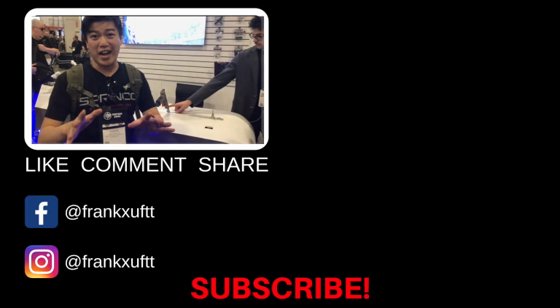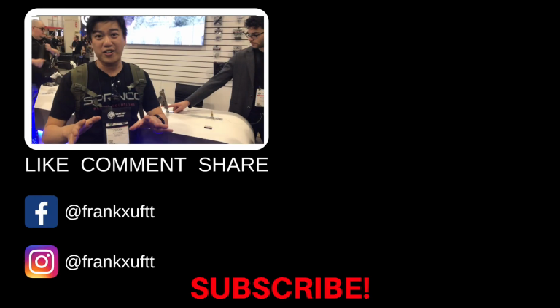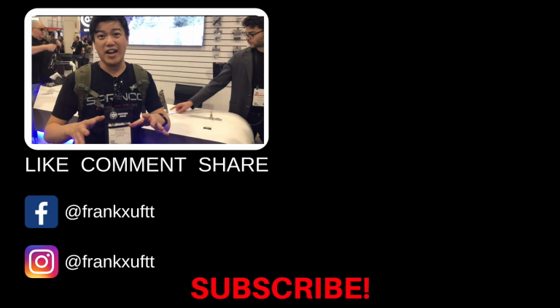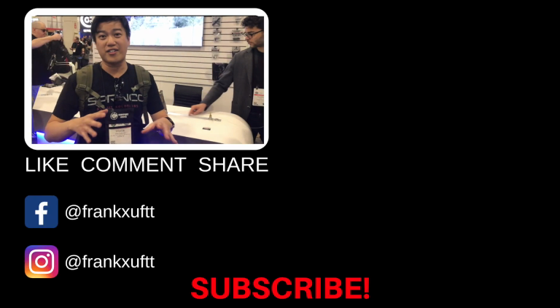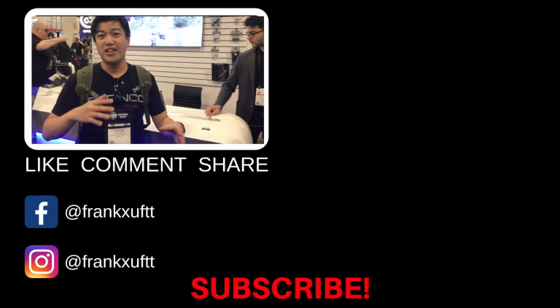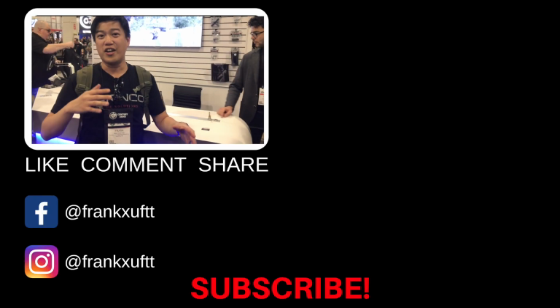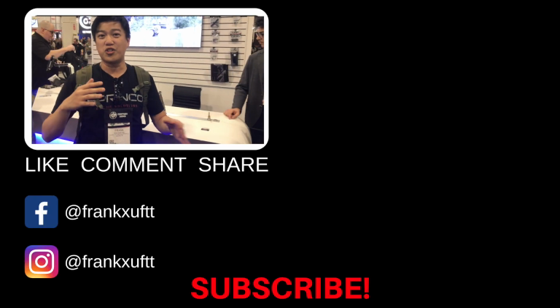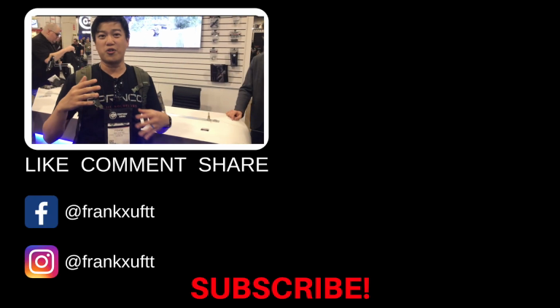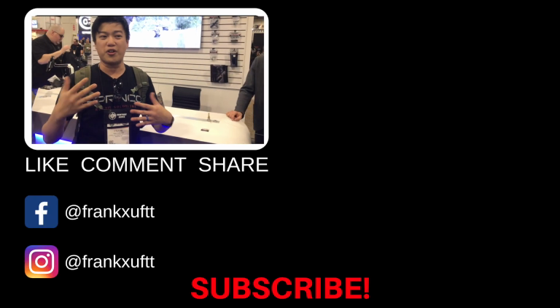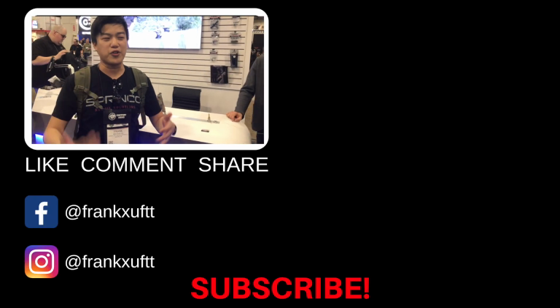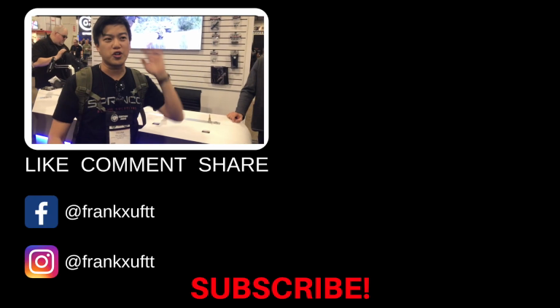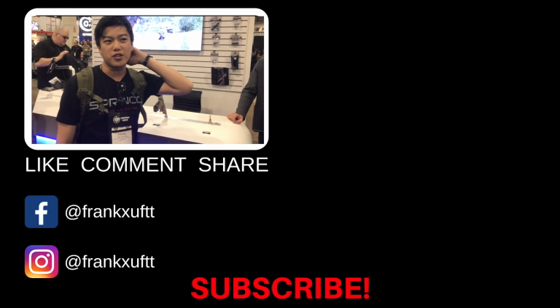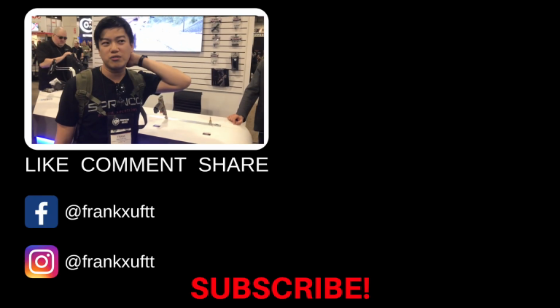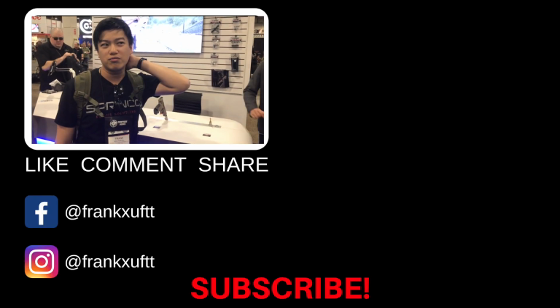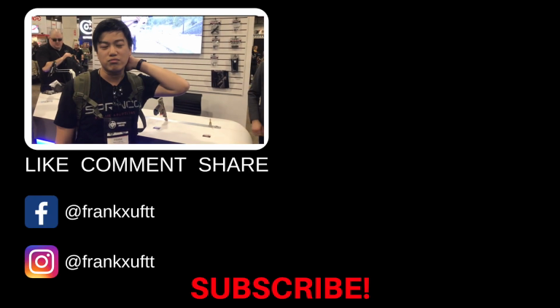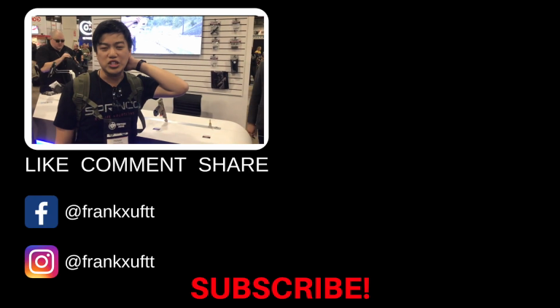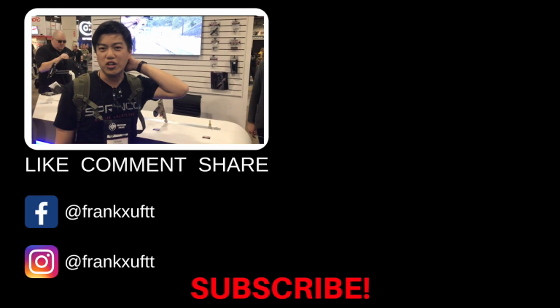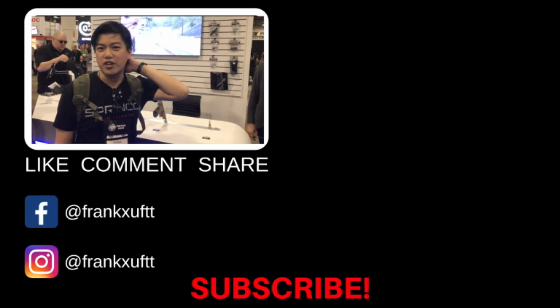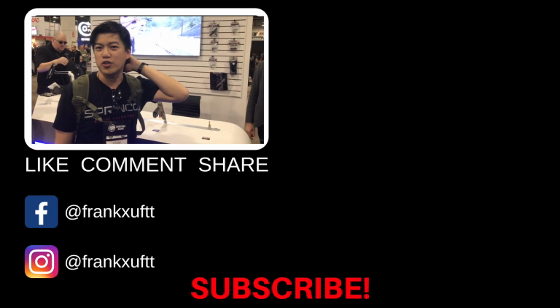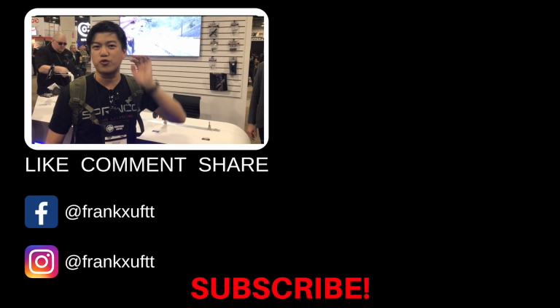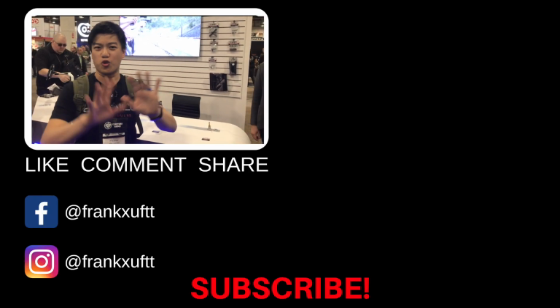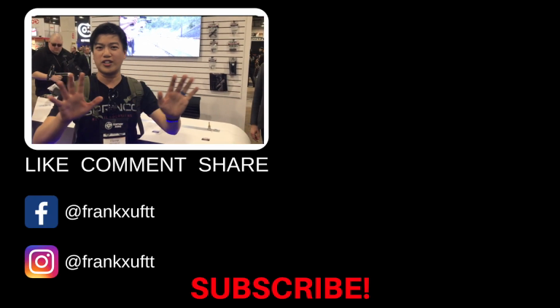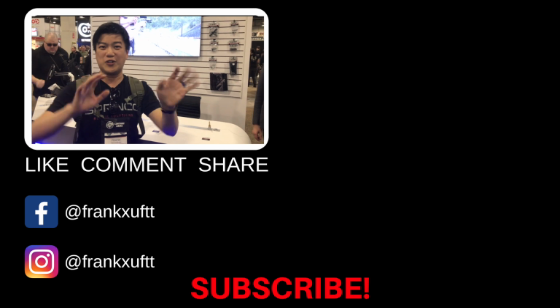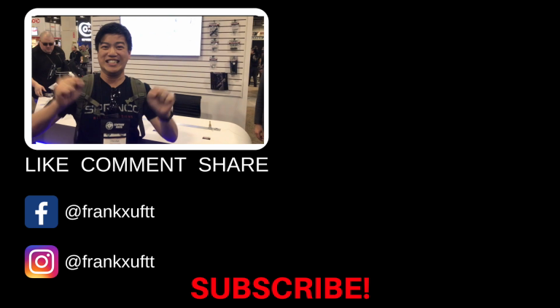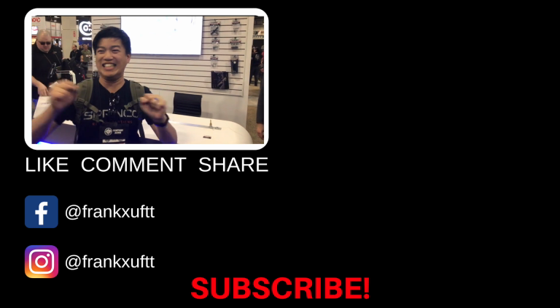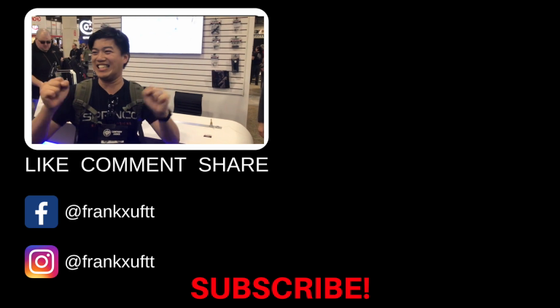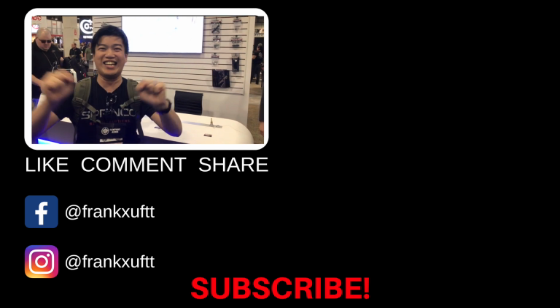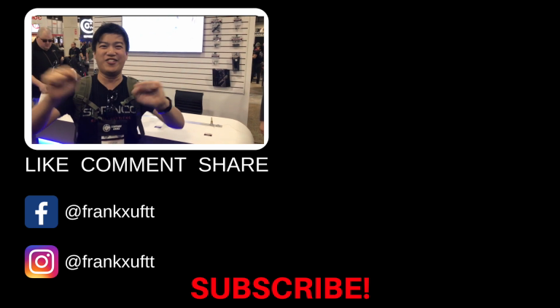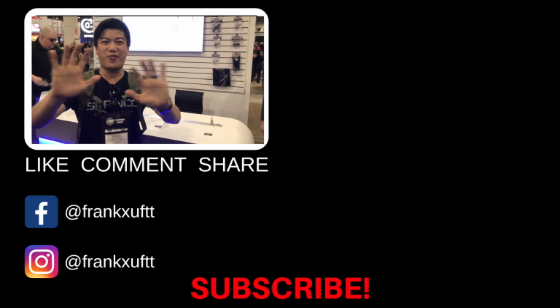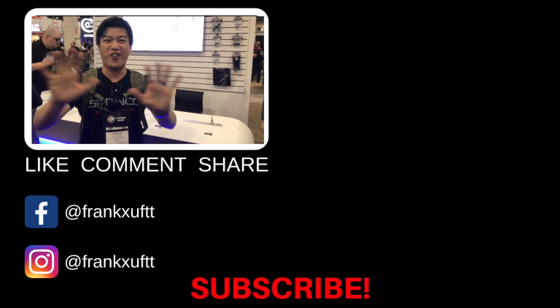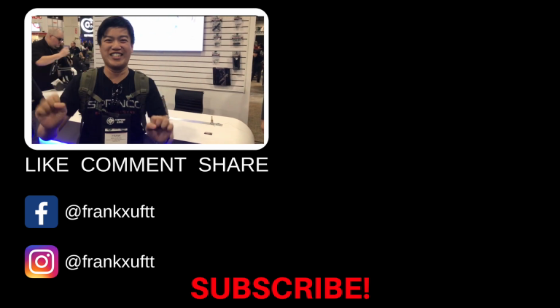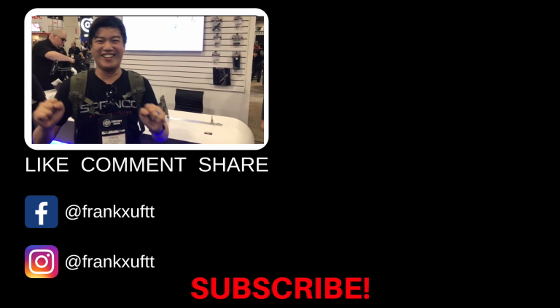Check out Canik and also their featured dealers in the future for sure. Stay tuned for more videos!